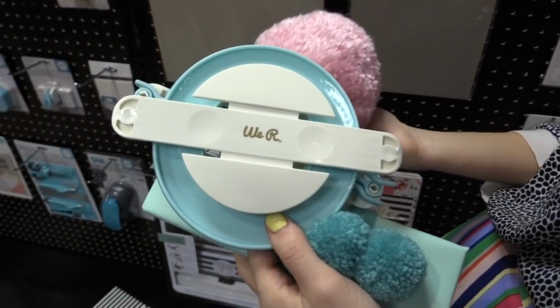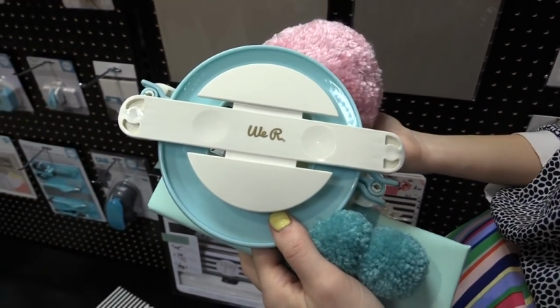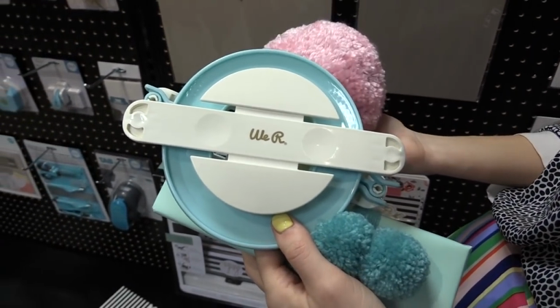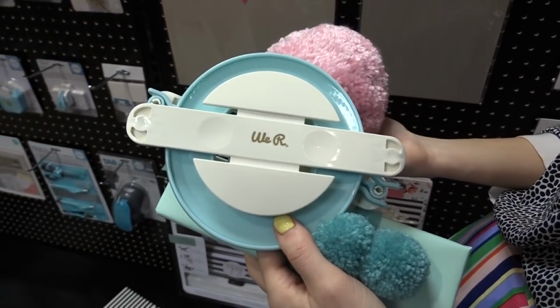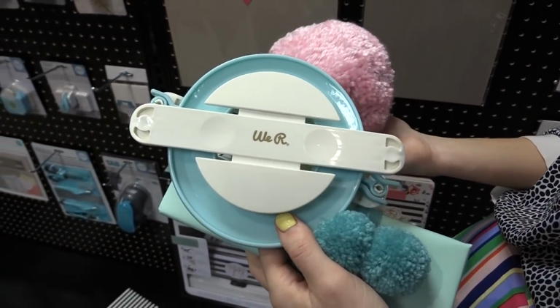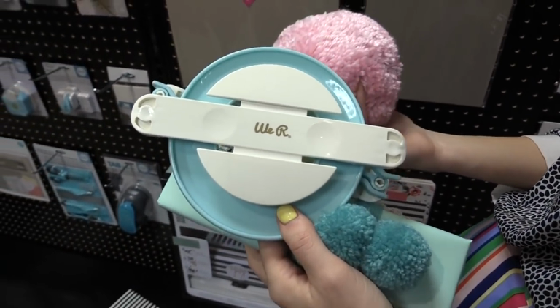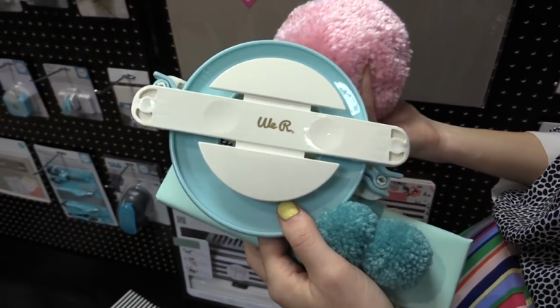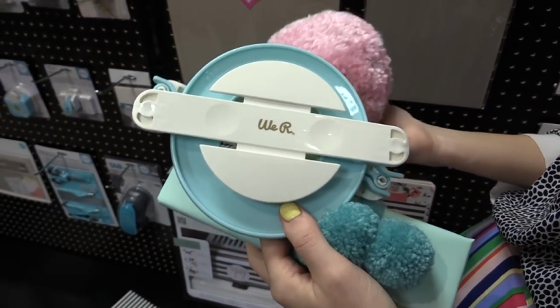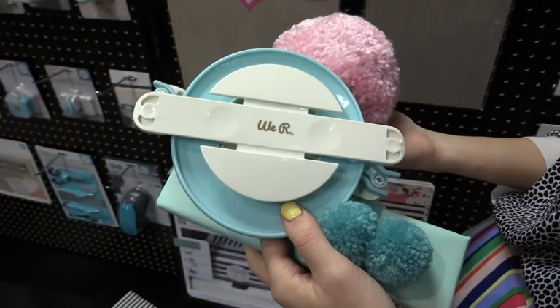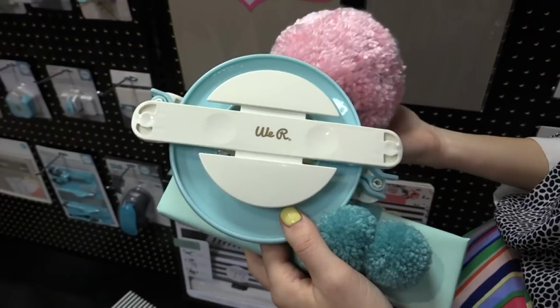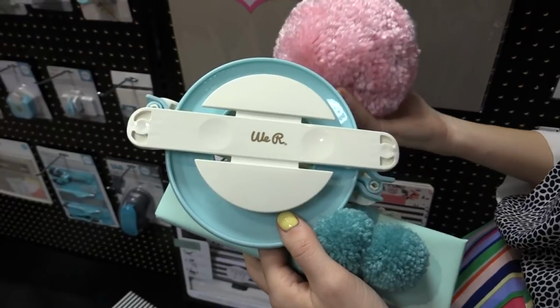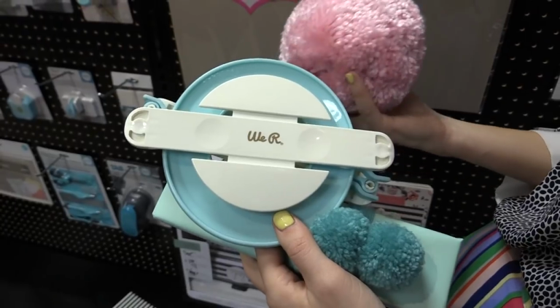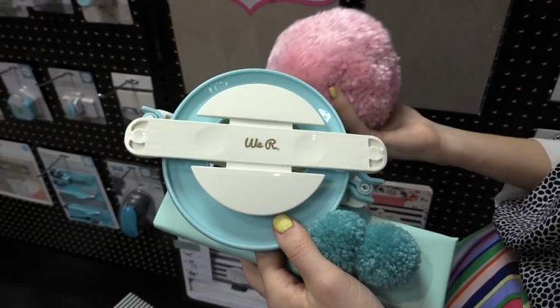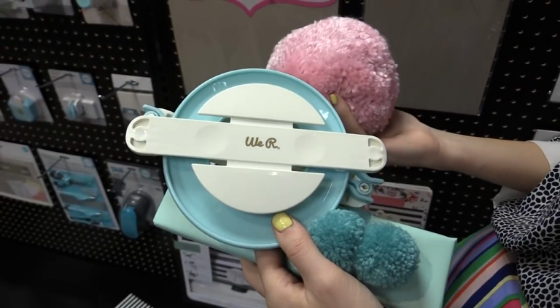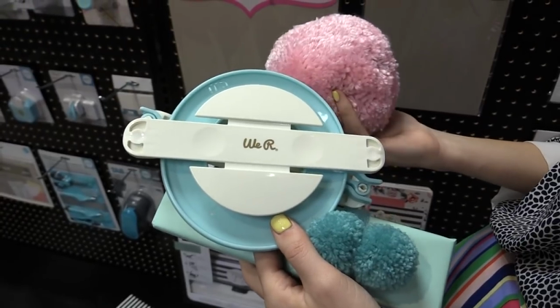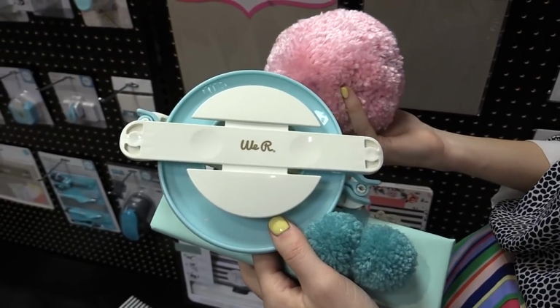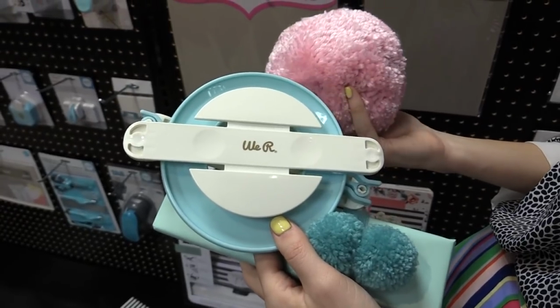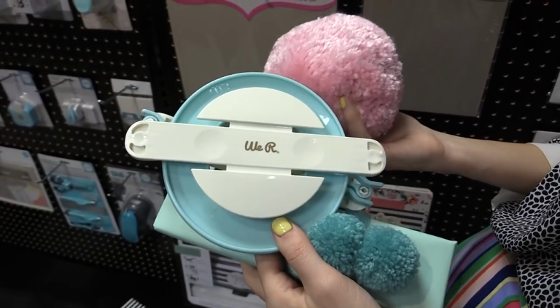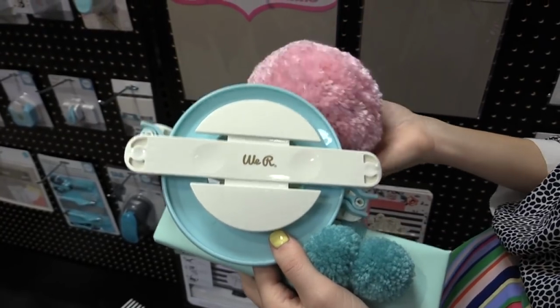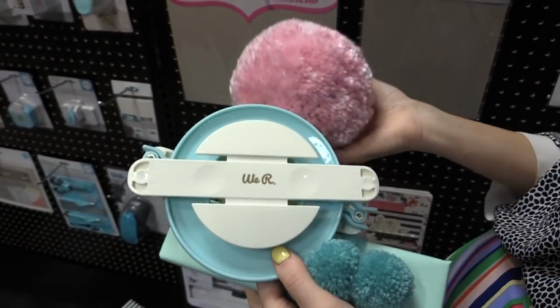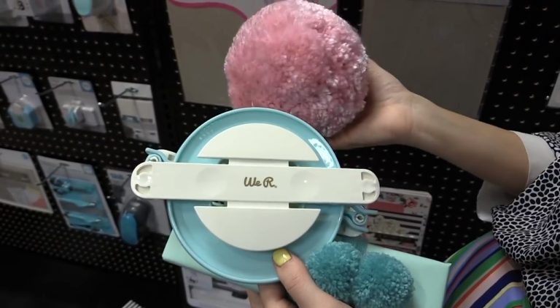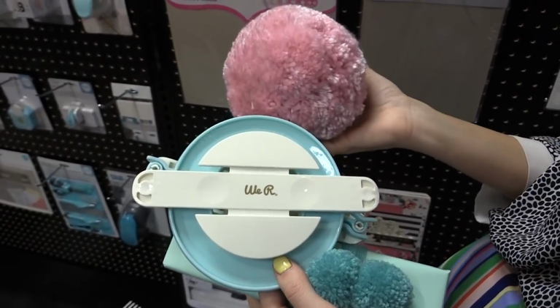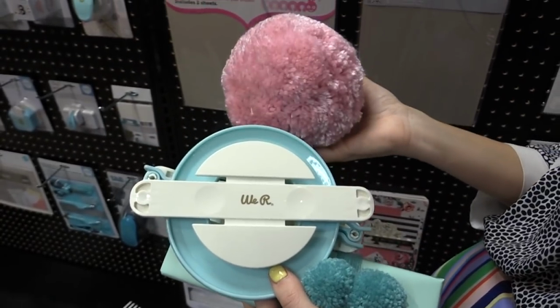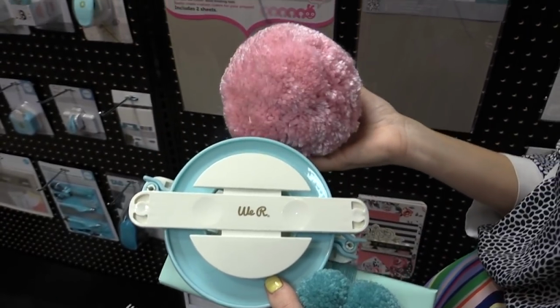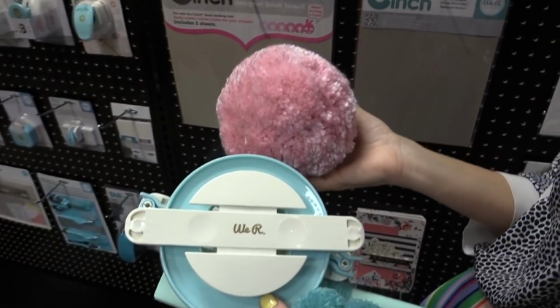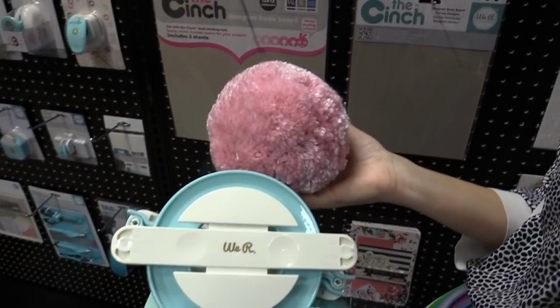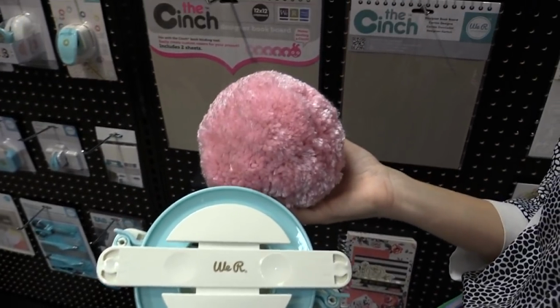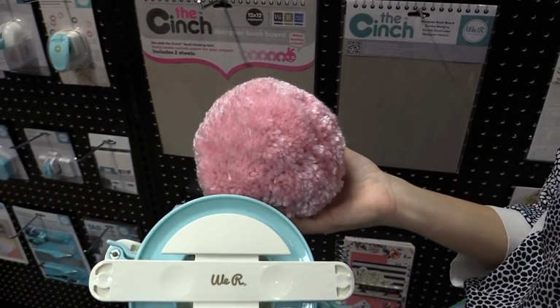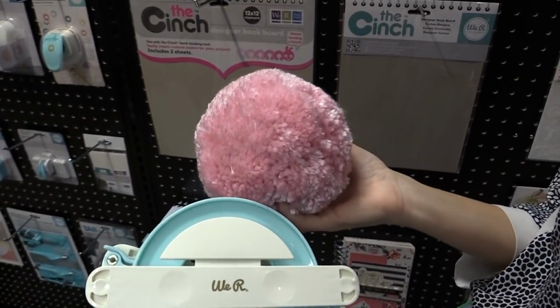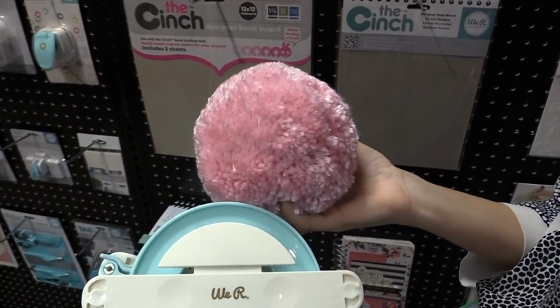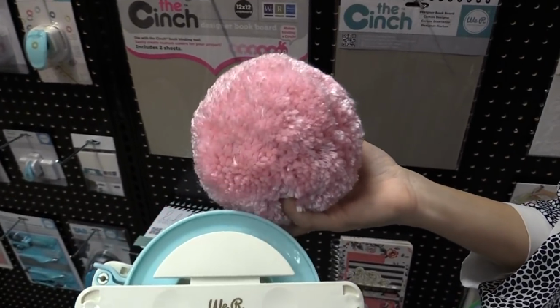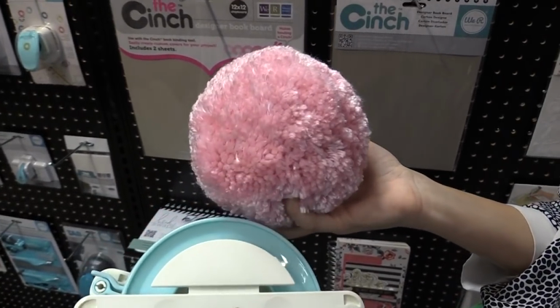How cool would it be to never buy pom poms again unless you wanted to, because you can just make them in any color you want.